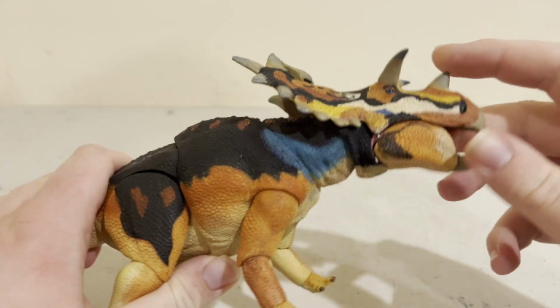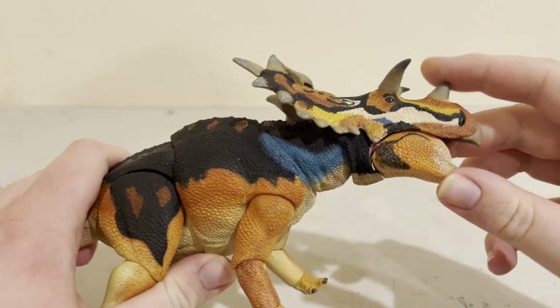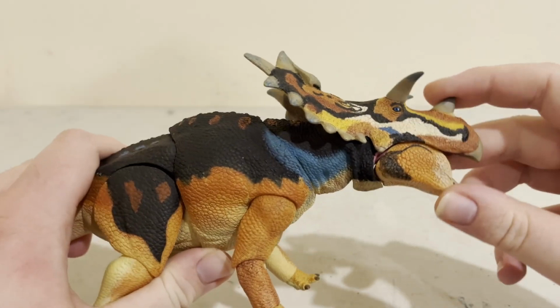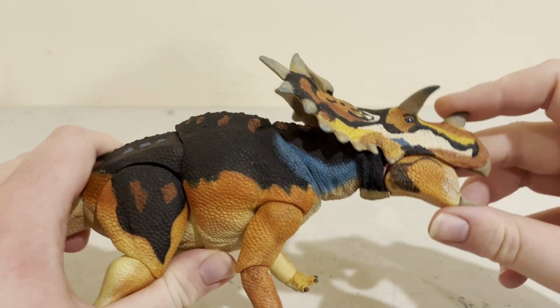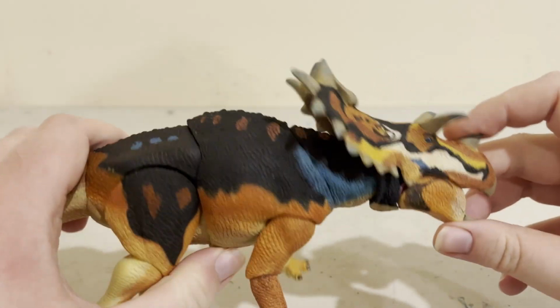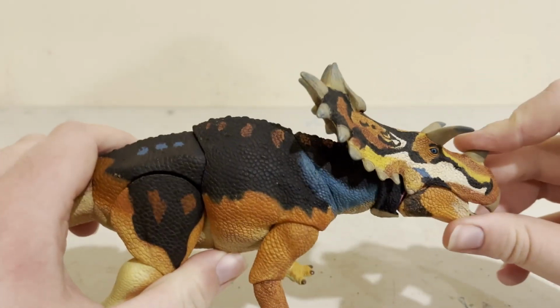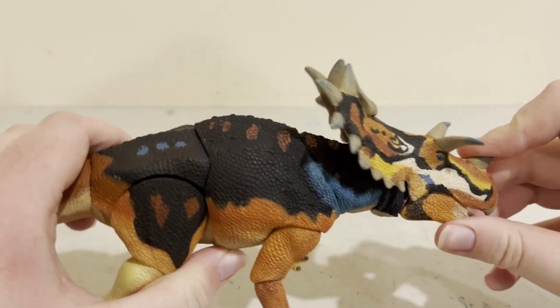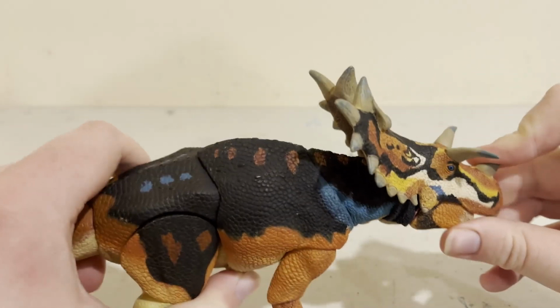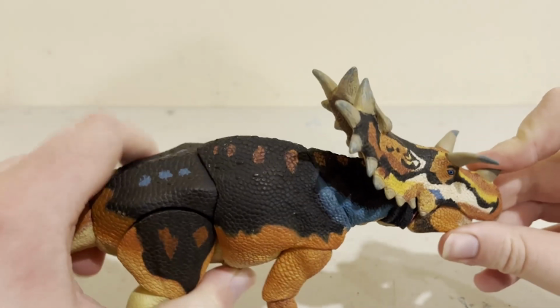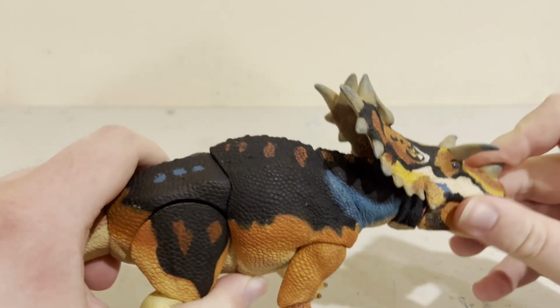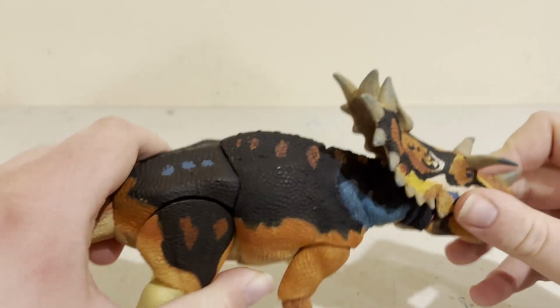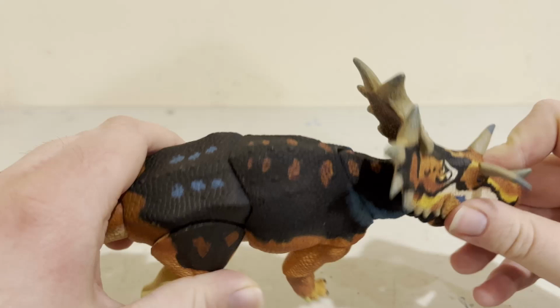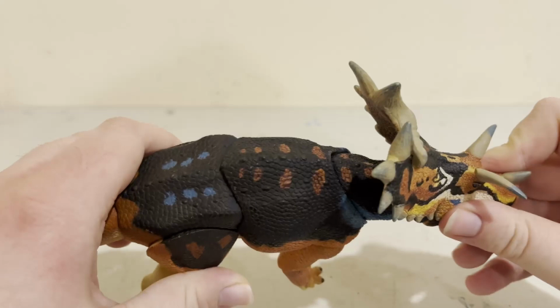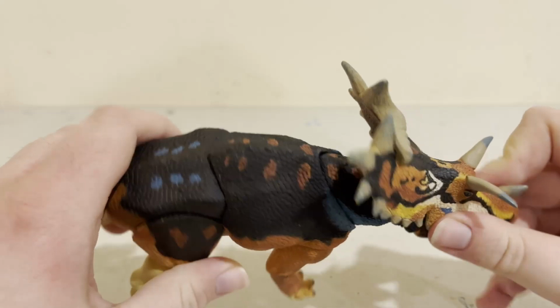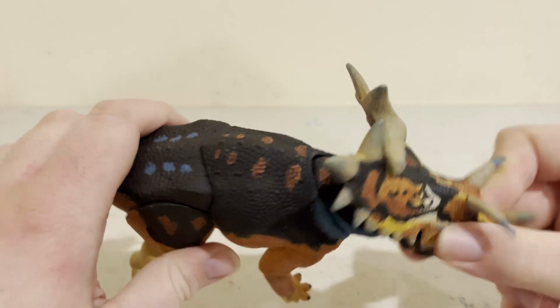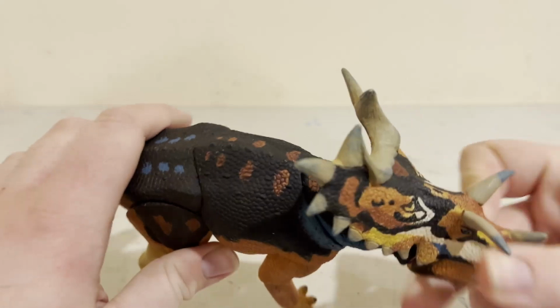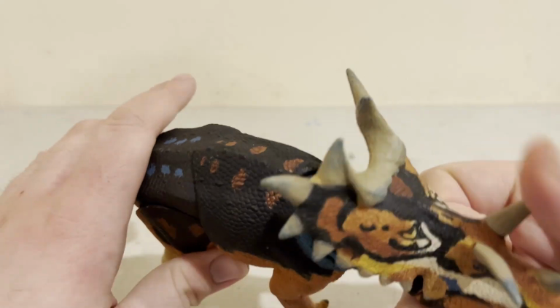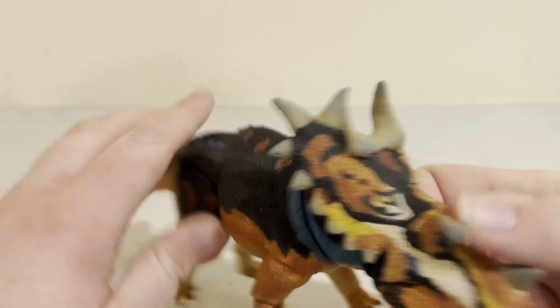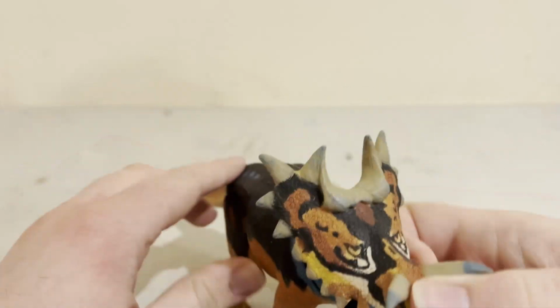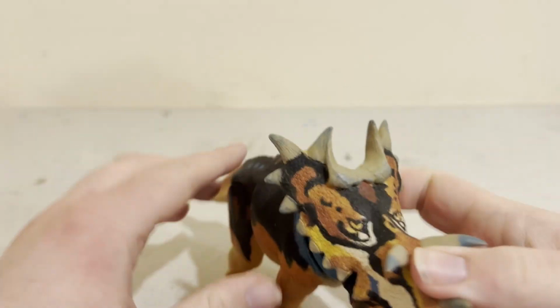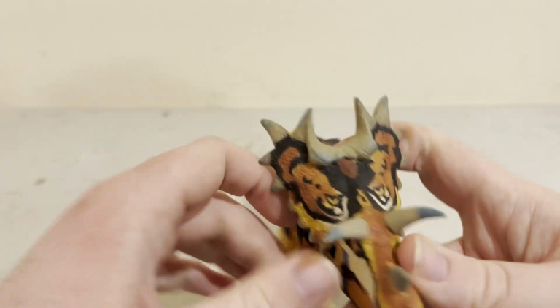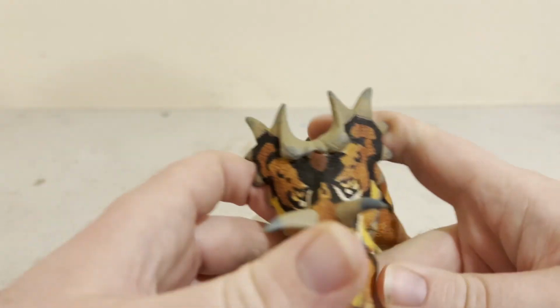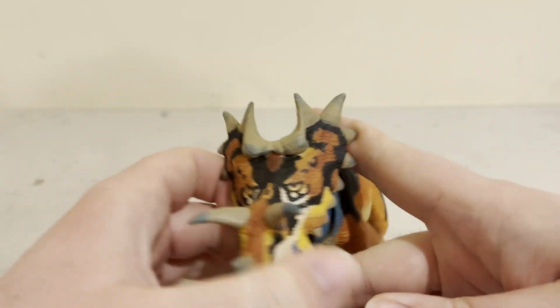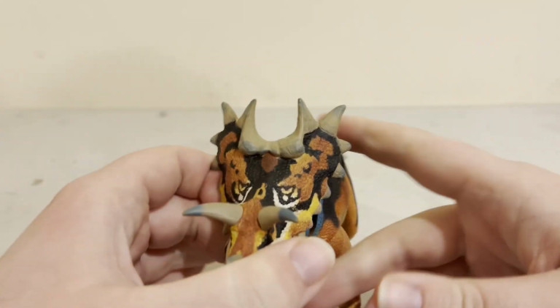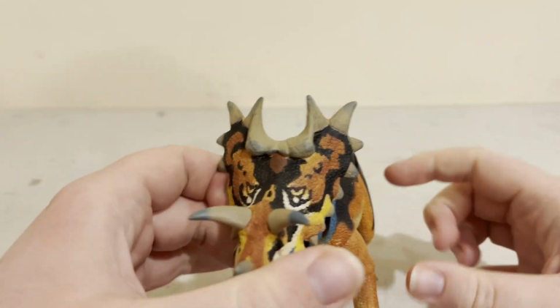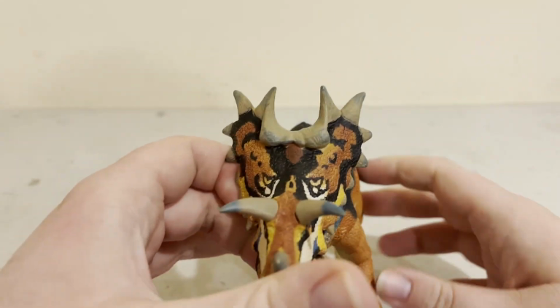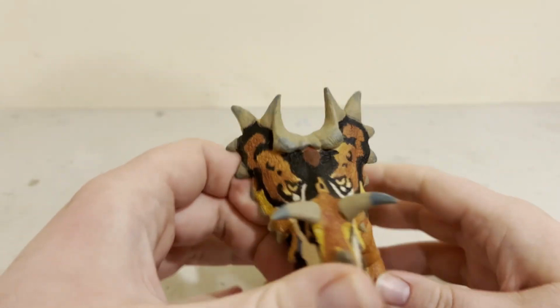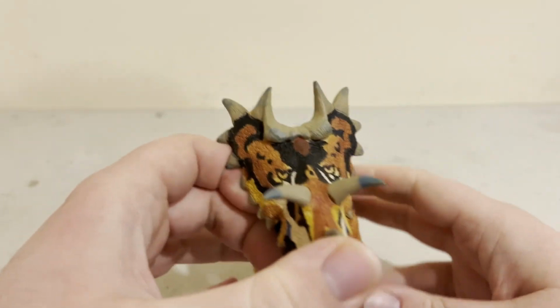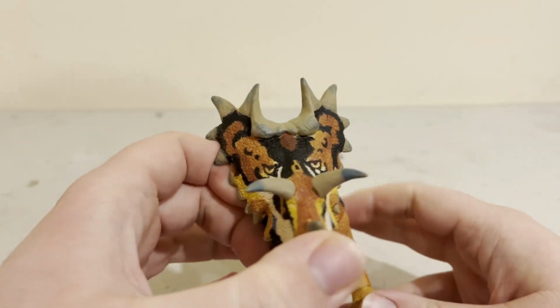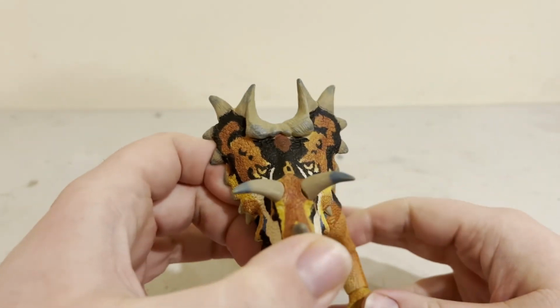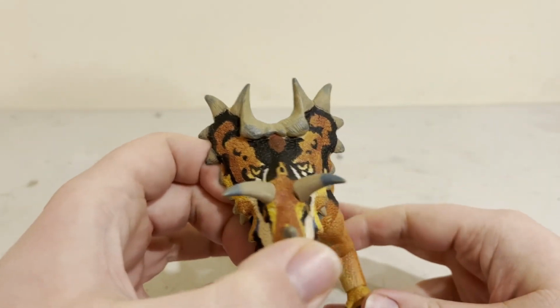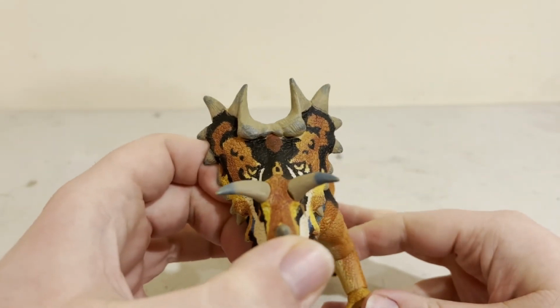Anyway, I like the coloration this creature has, especially on the frill.